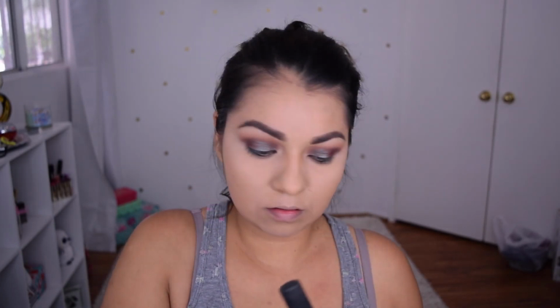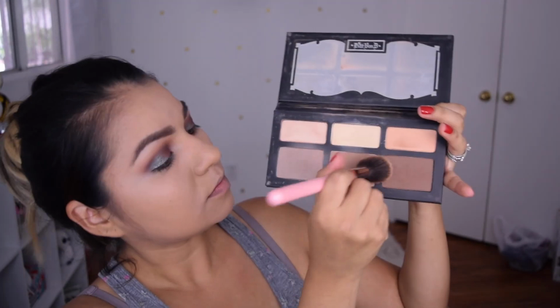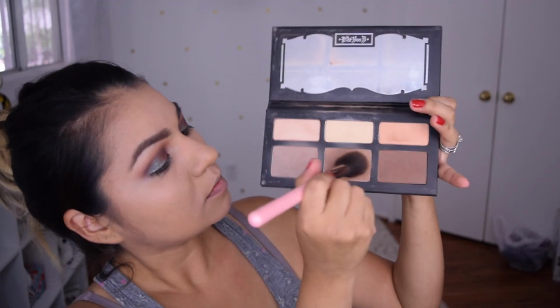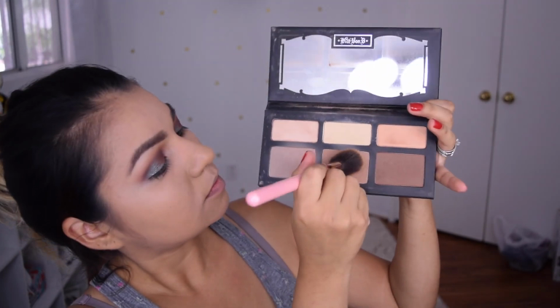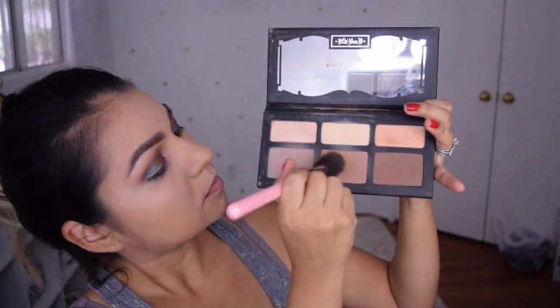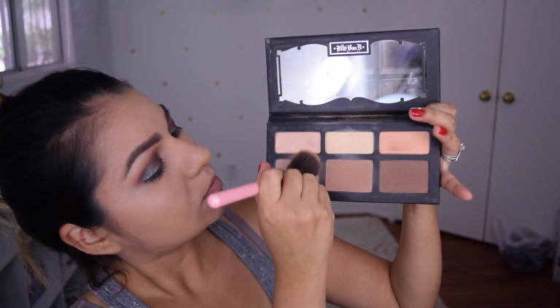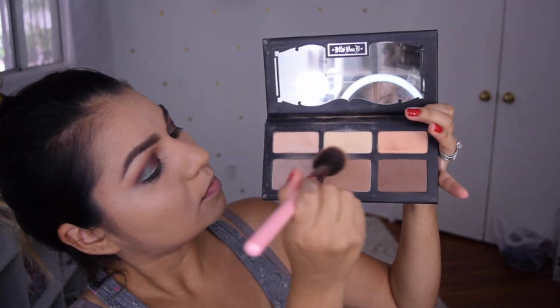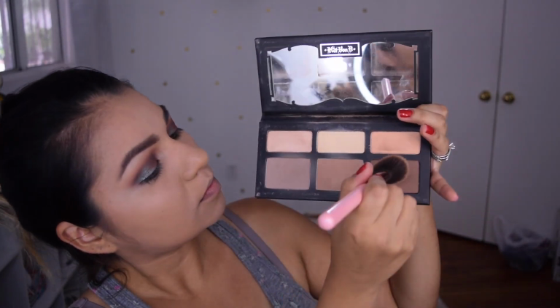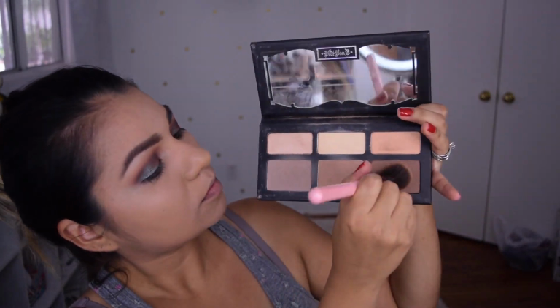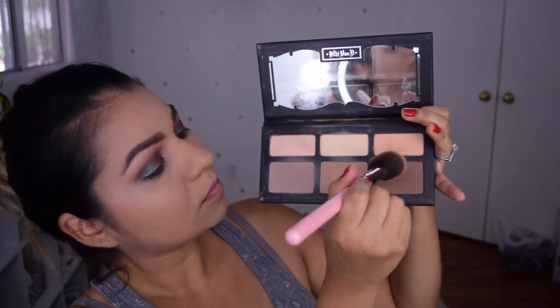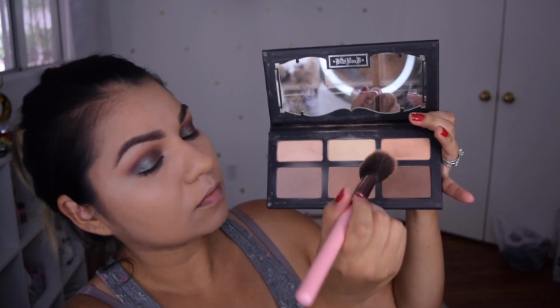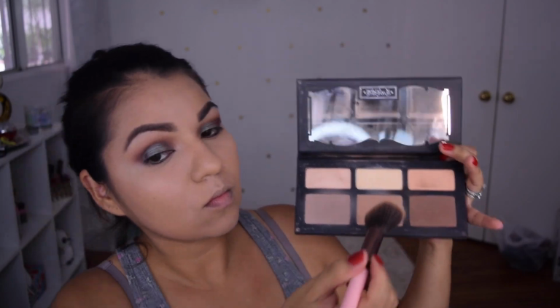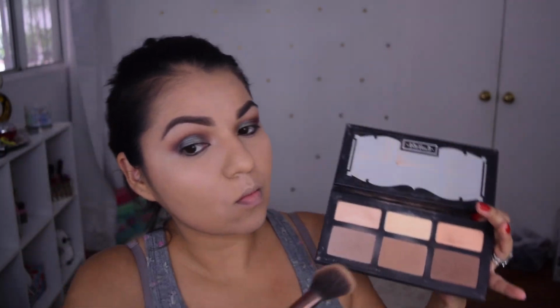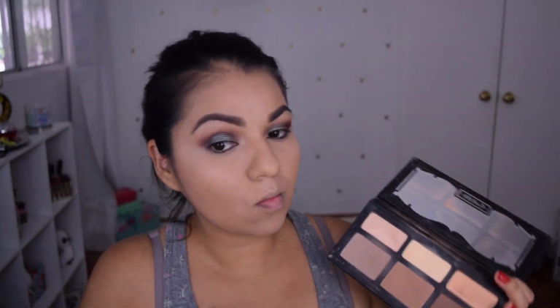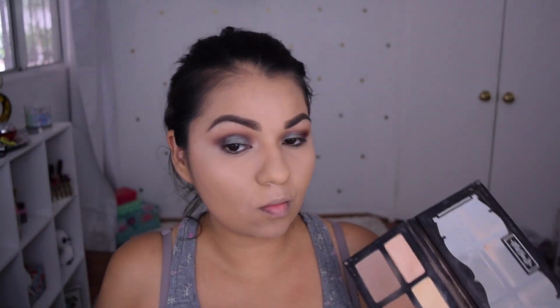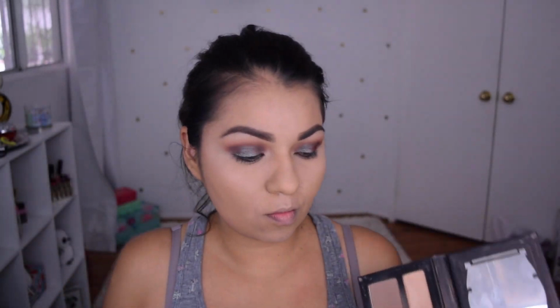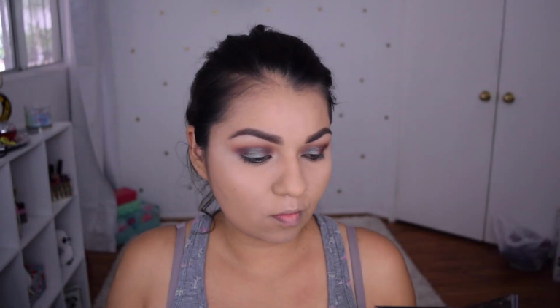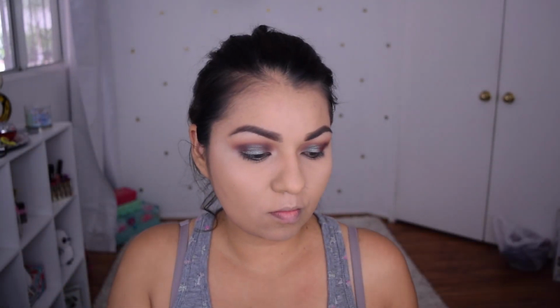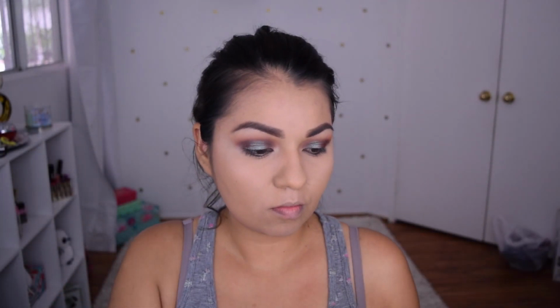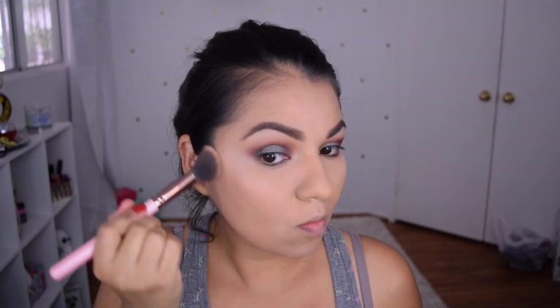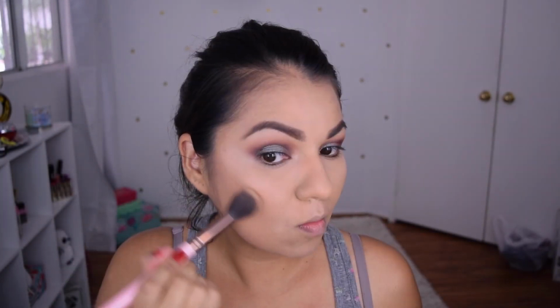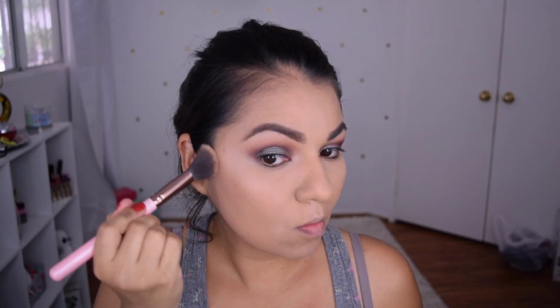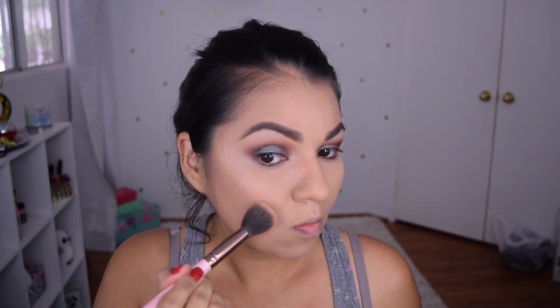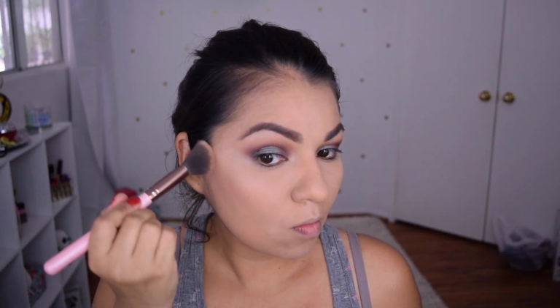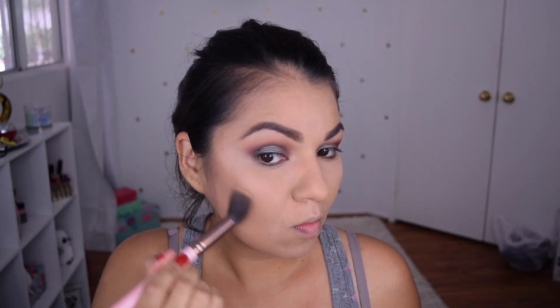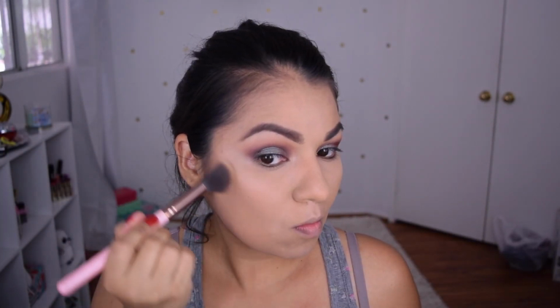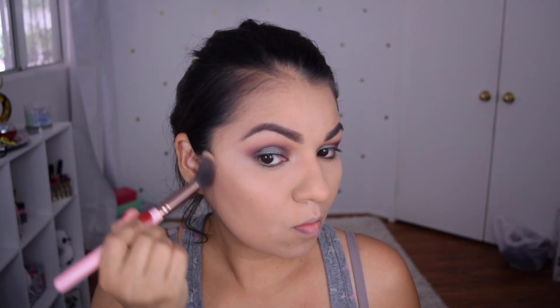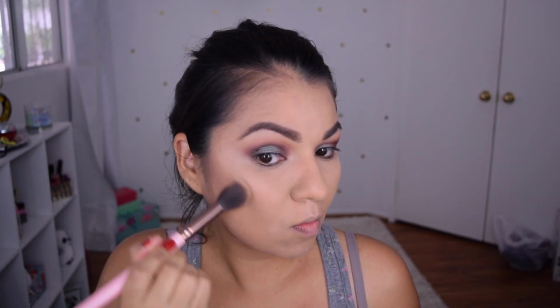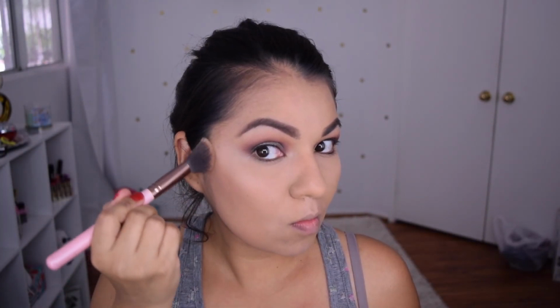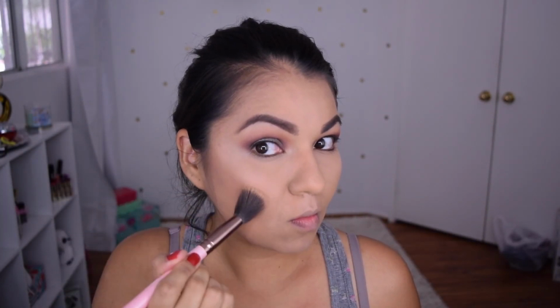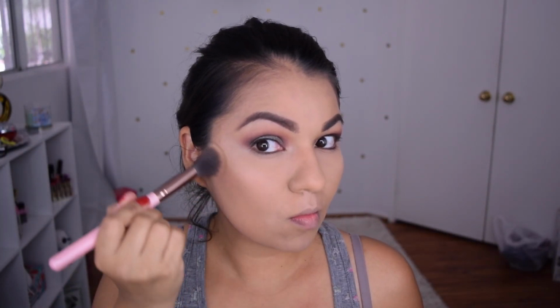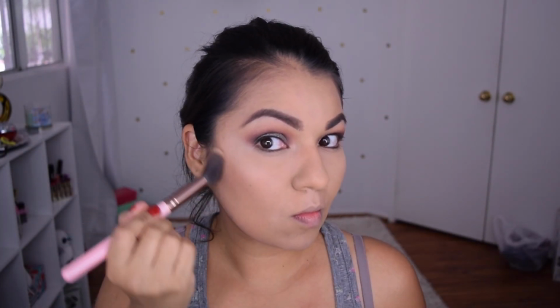Then I'm going to go in with my Kat Von D Contour Palette and I'm going to use all three shades to contour my face.